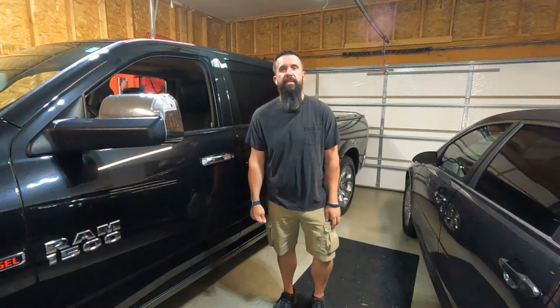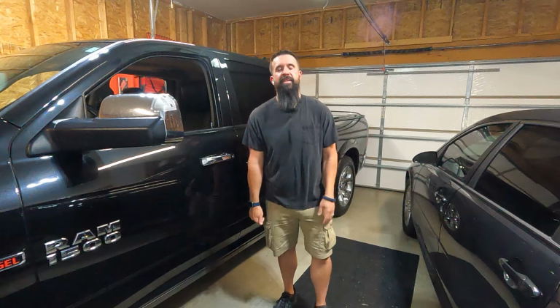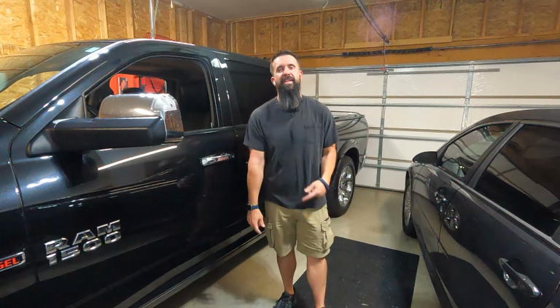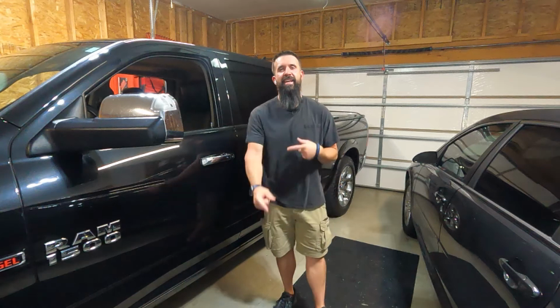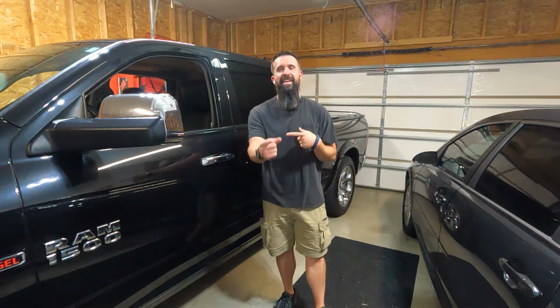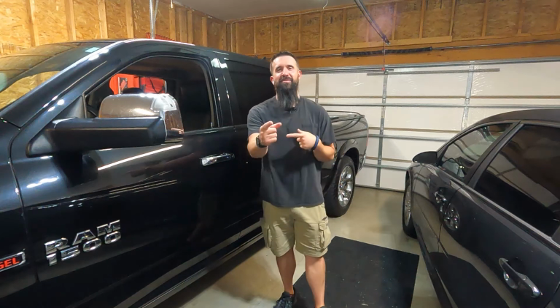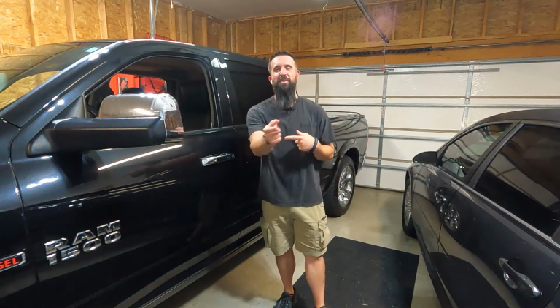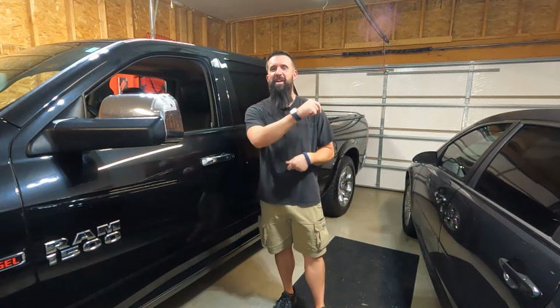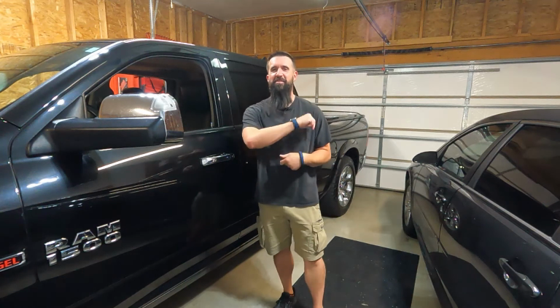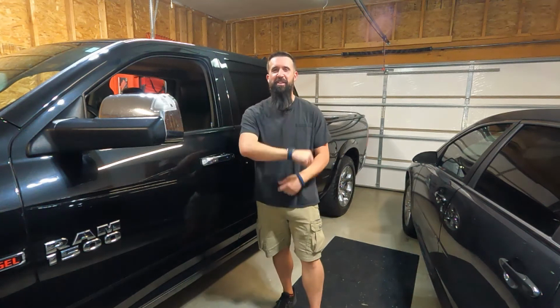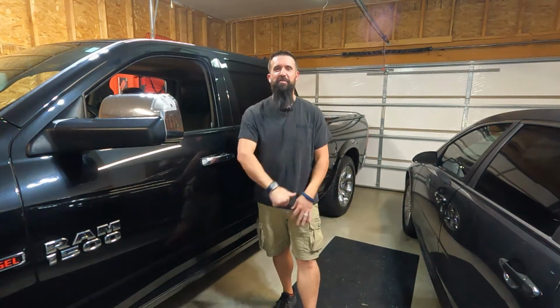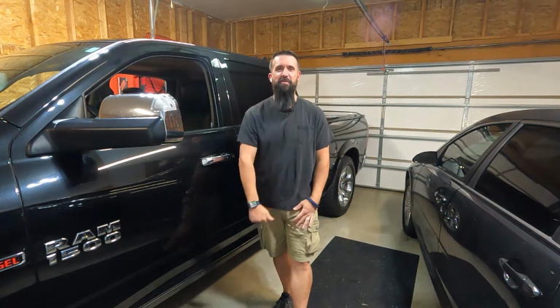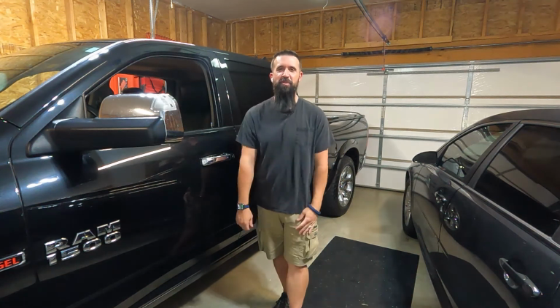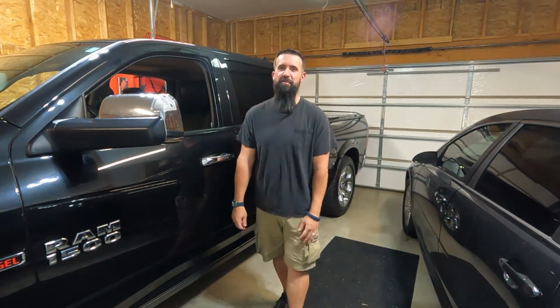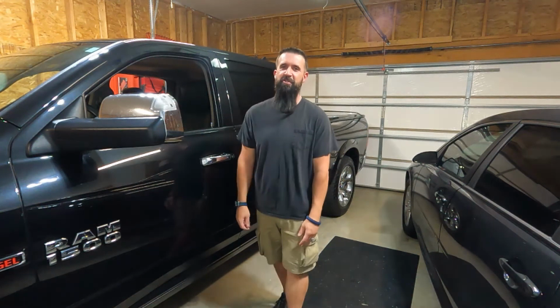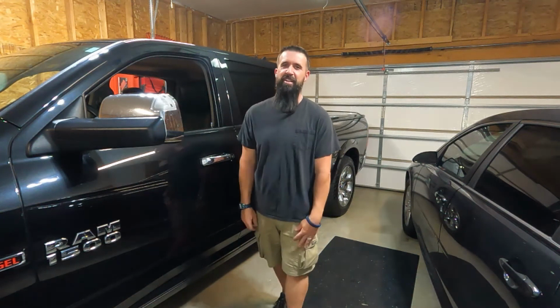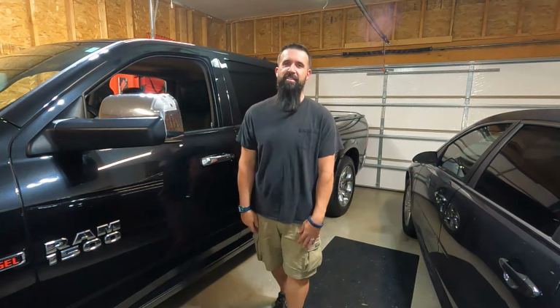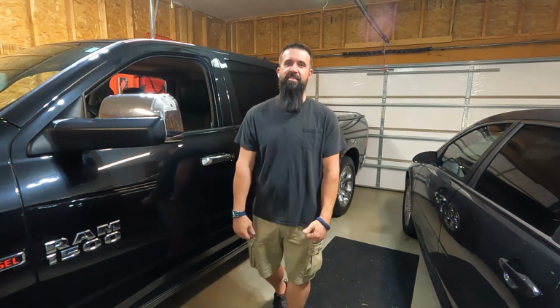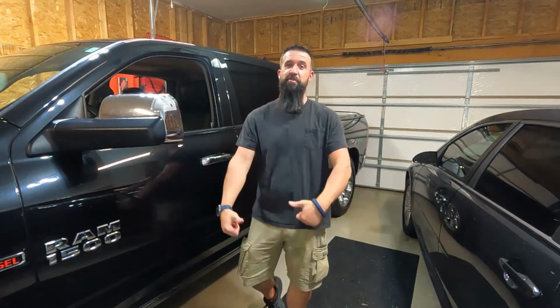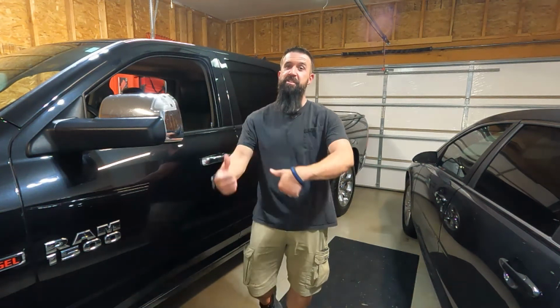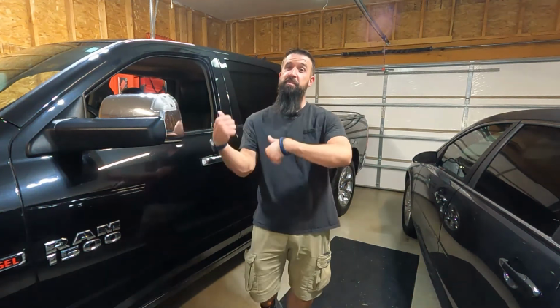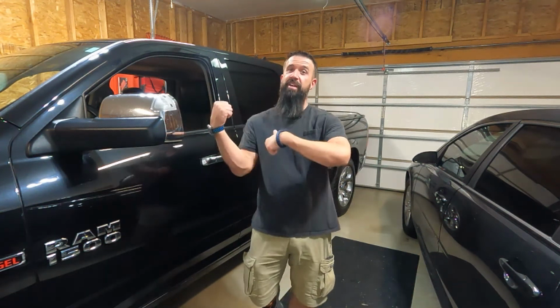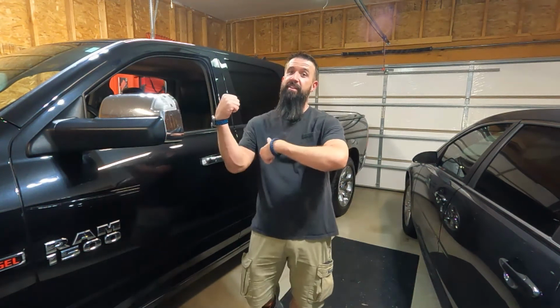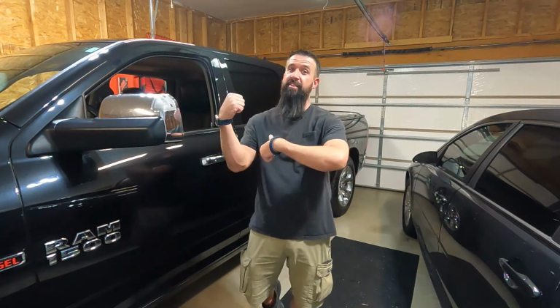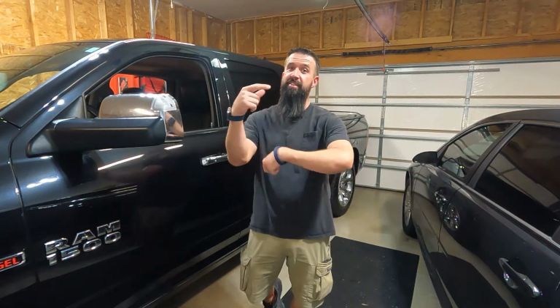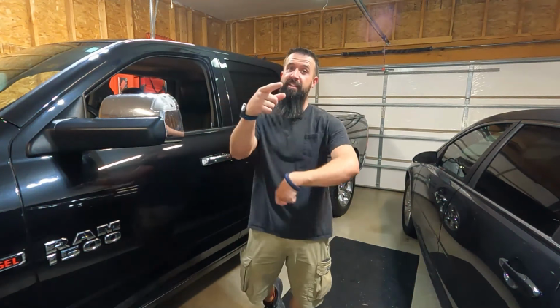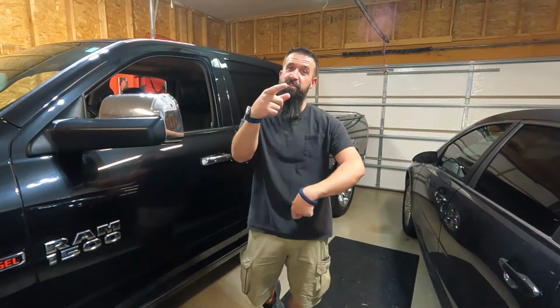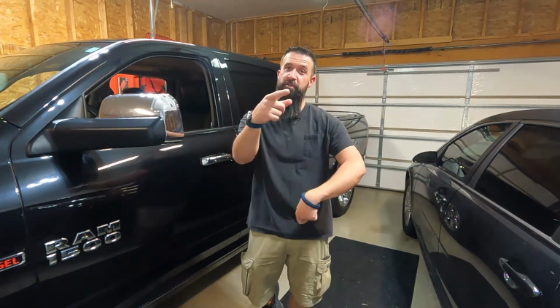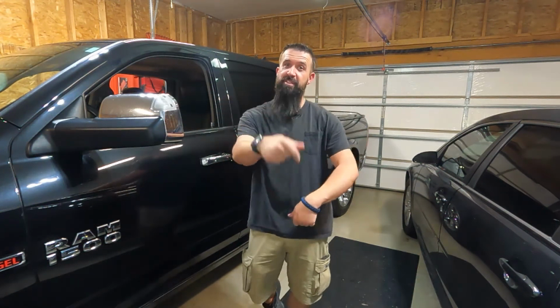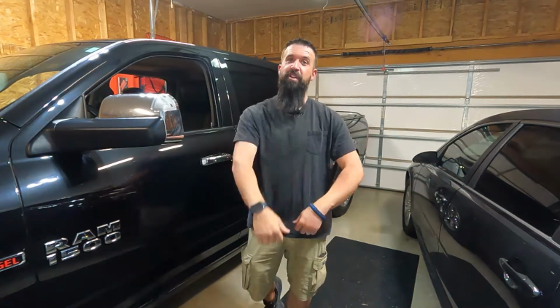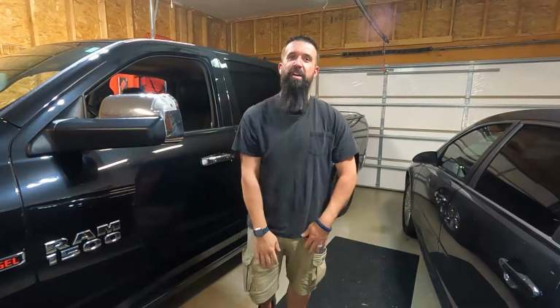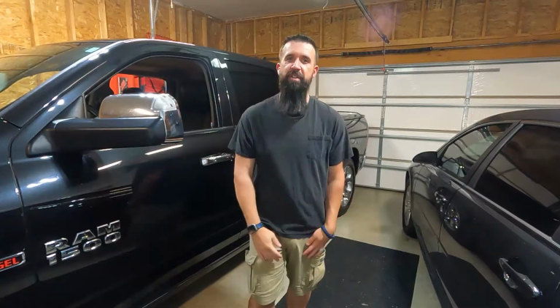Hey guys, welcome back to another episode of Waldorf's Garage. So she's back. Stay tuned and see what happened.